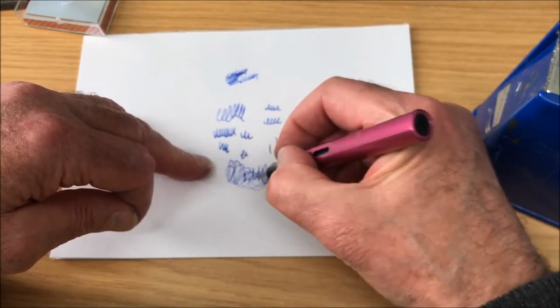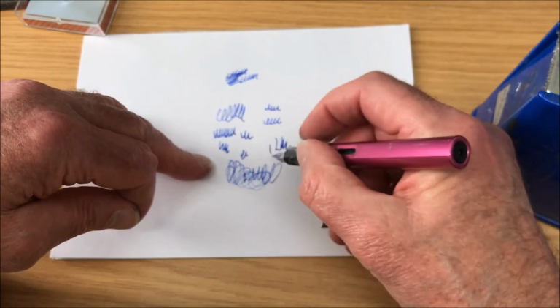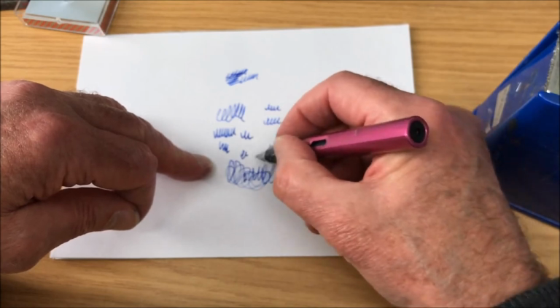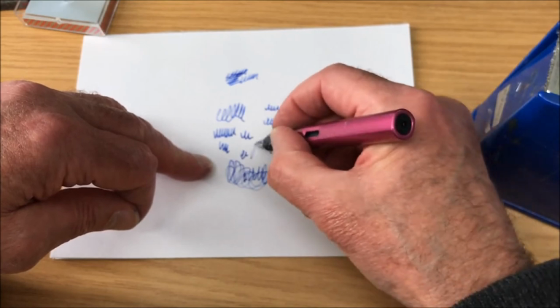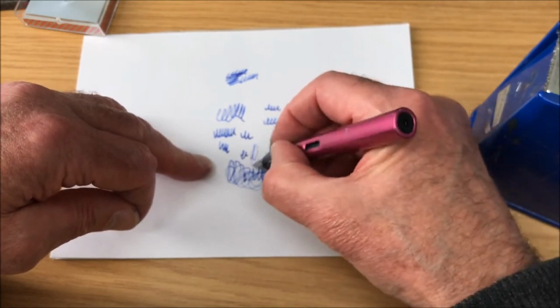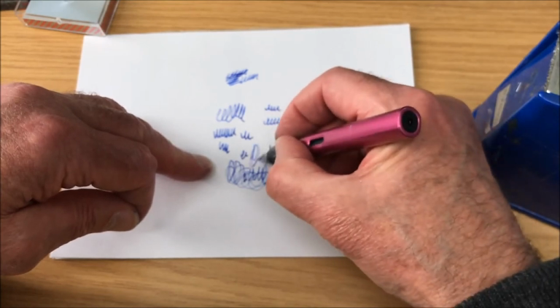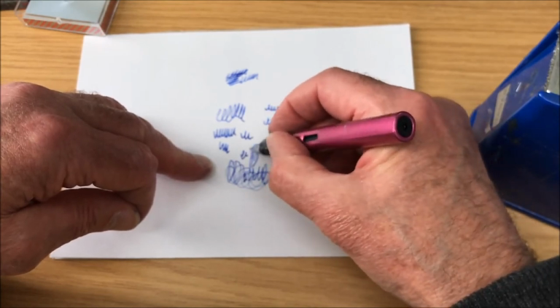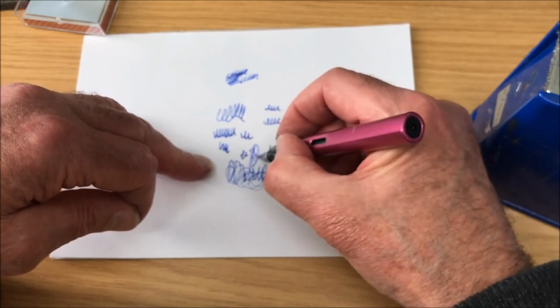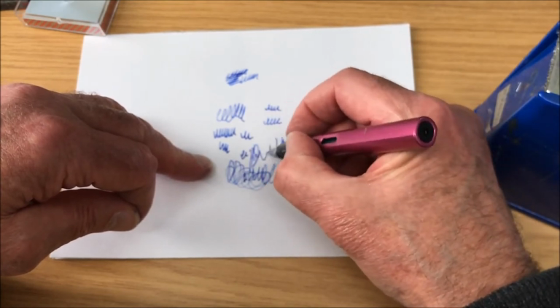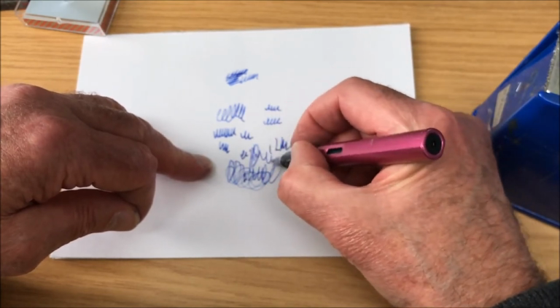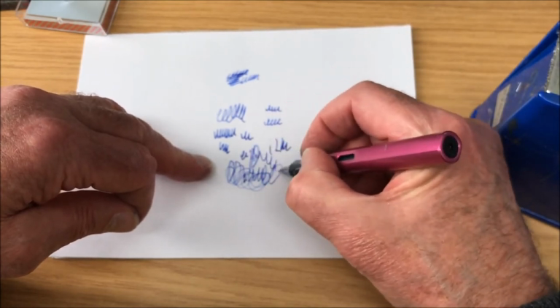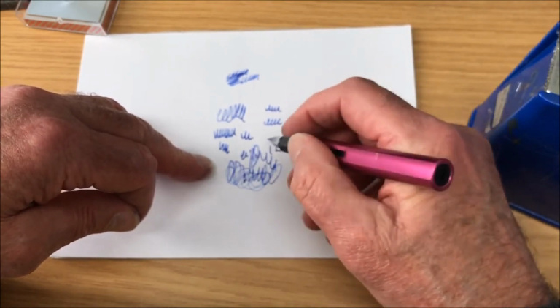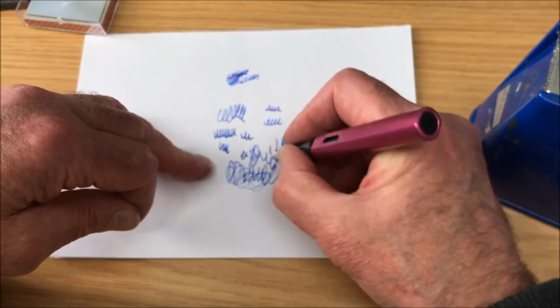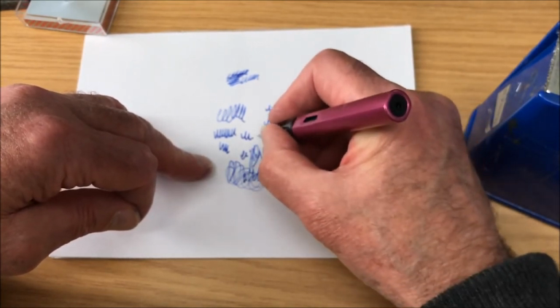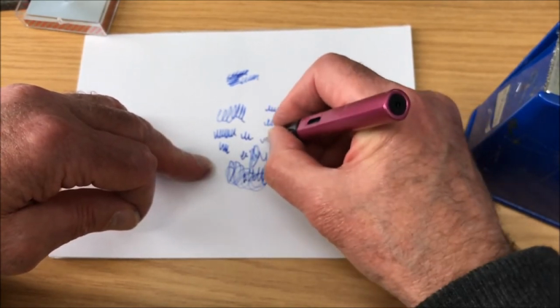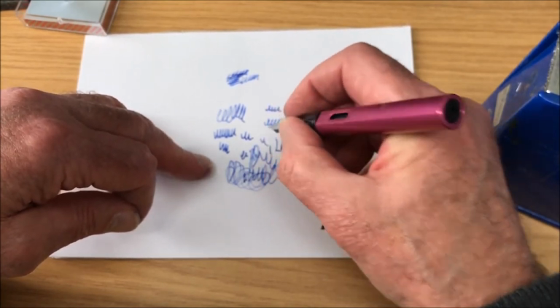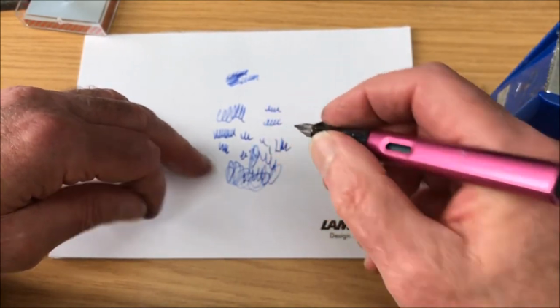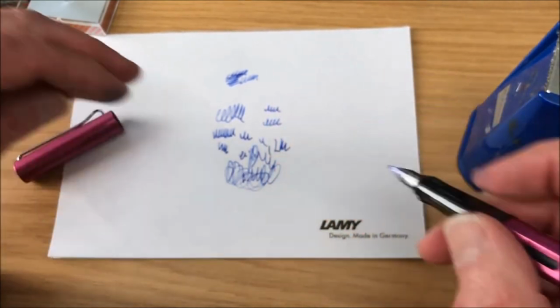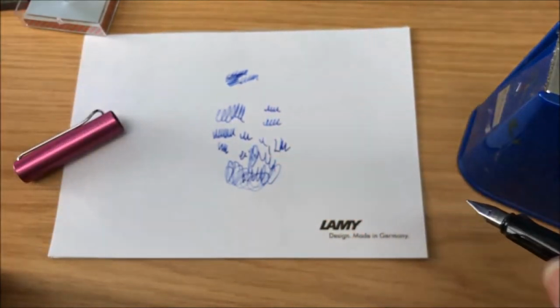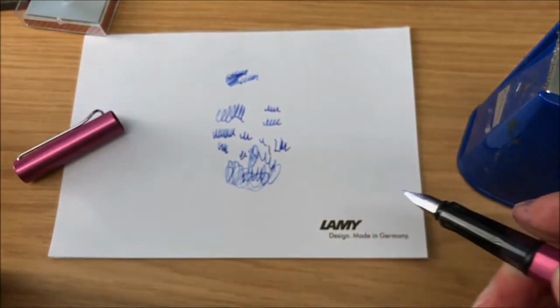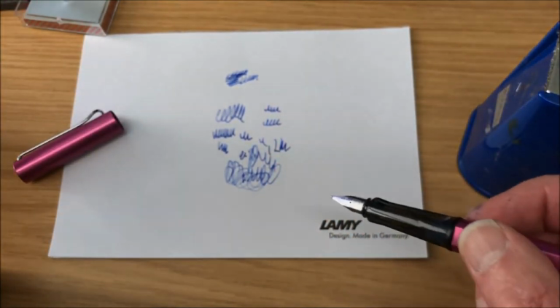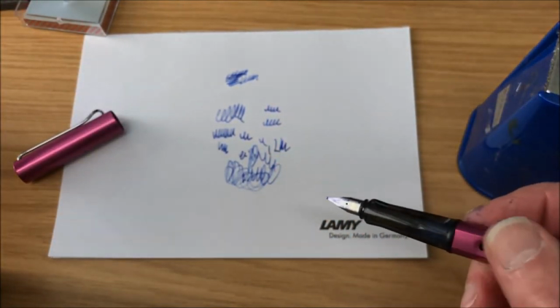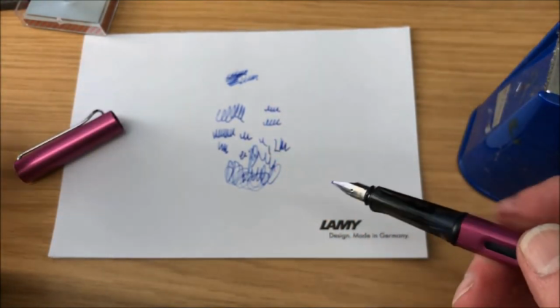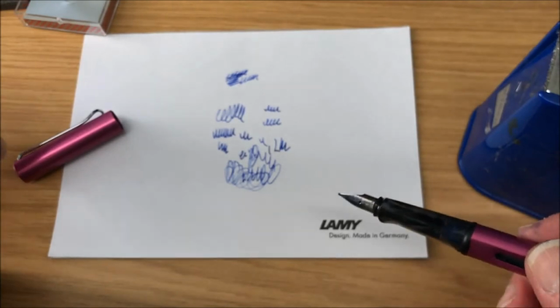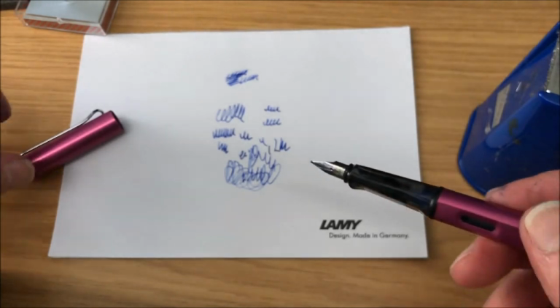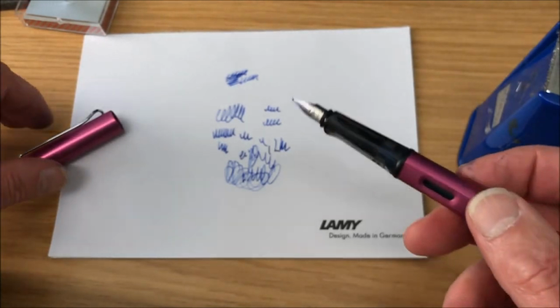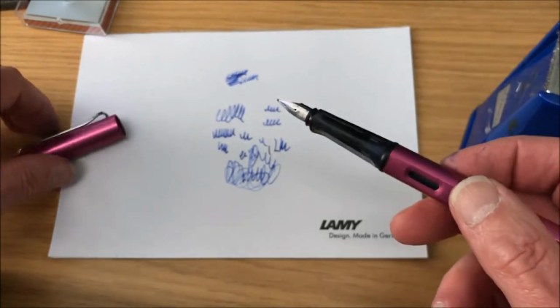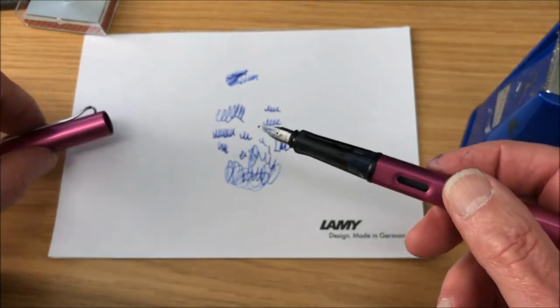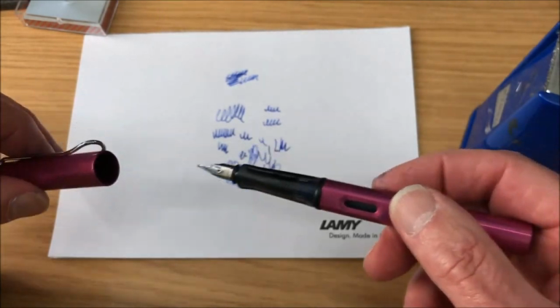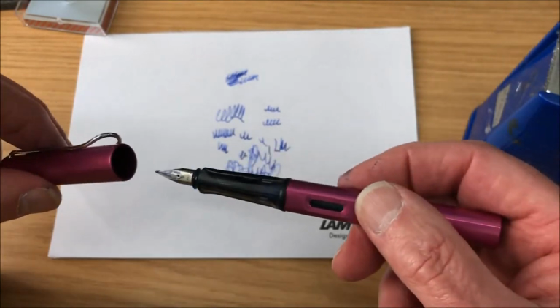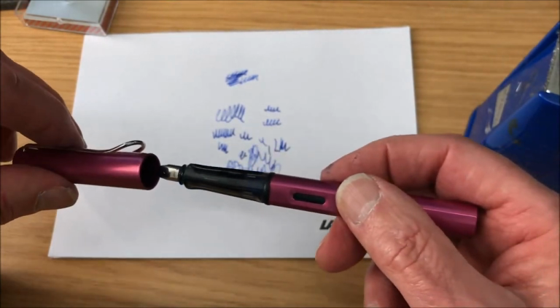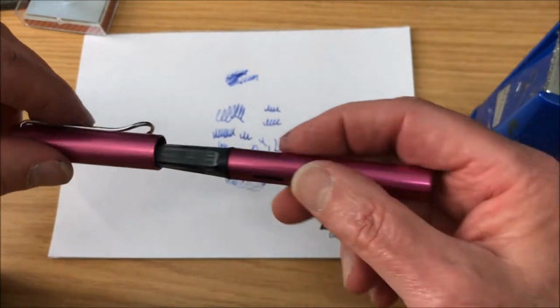A Volkswagen experience compared with the Mercedes we were getting with the gold nib. There you go — that's how to do it.